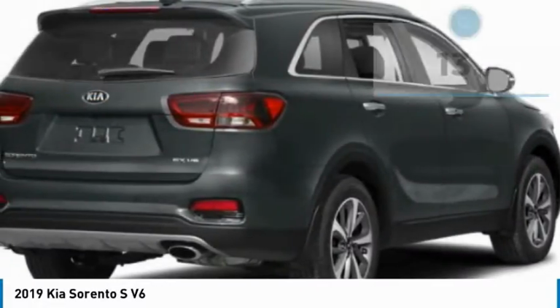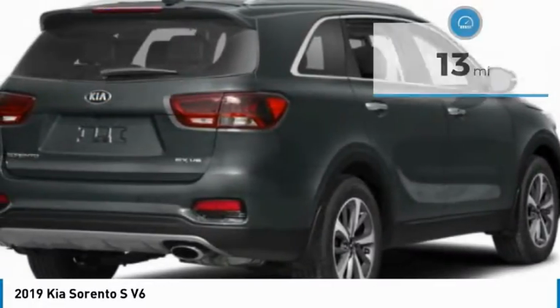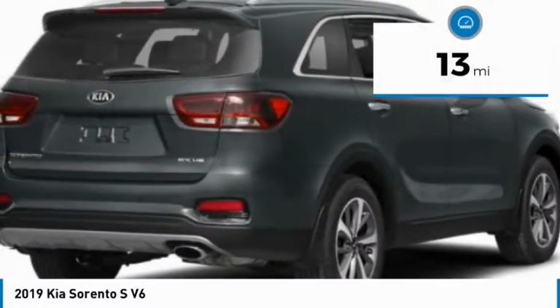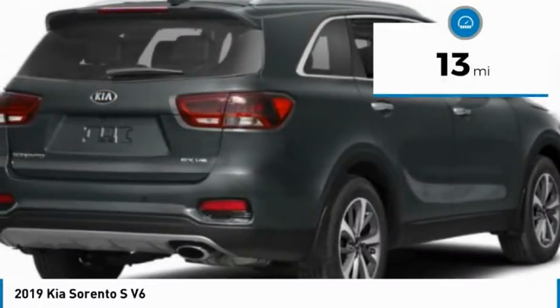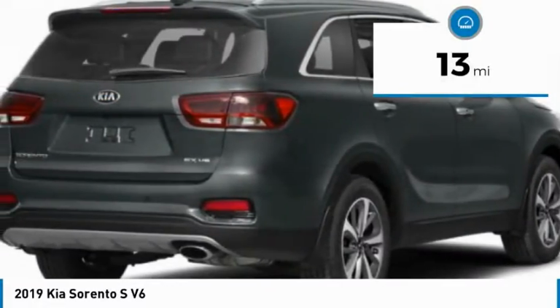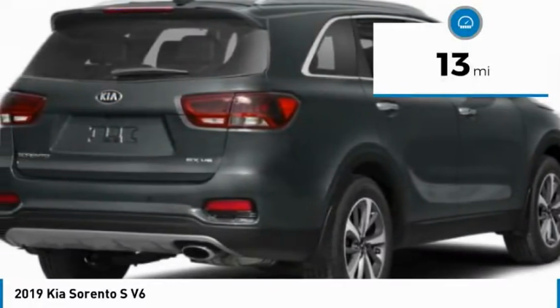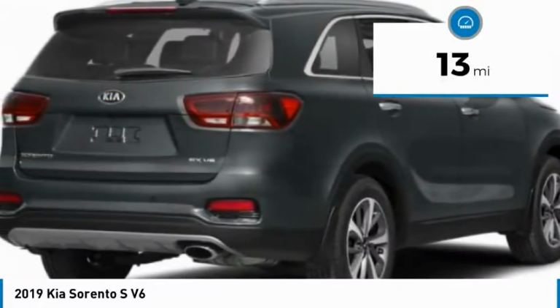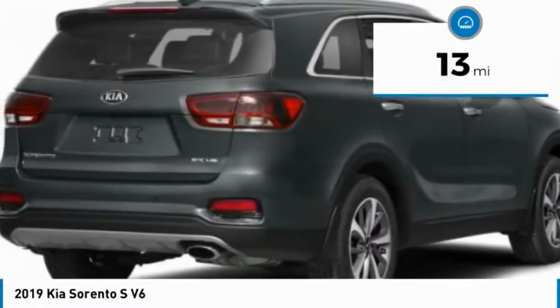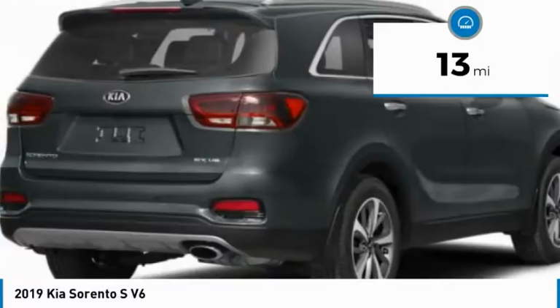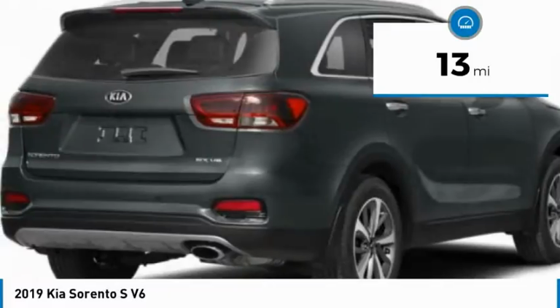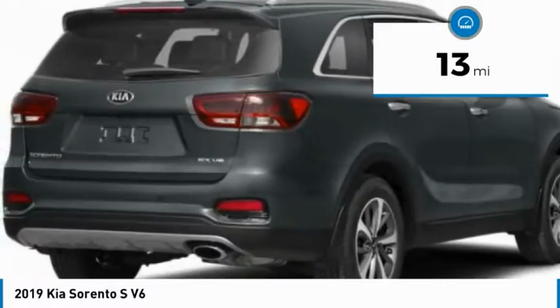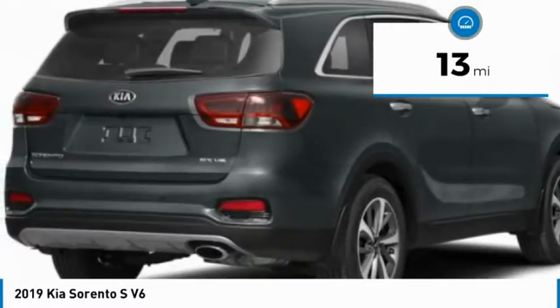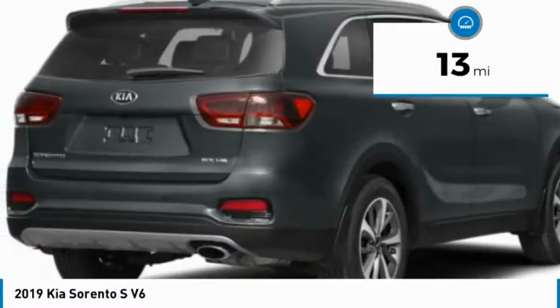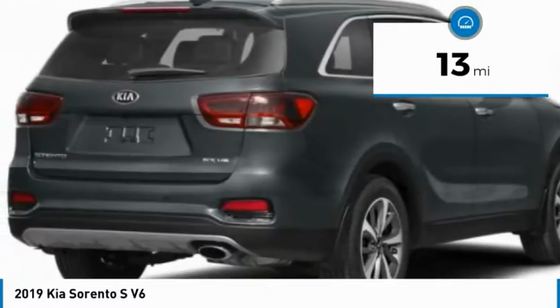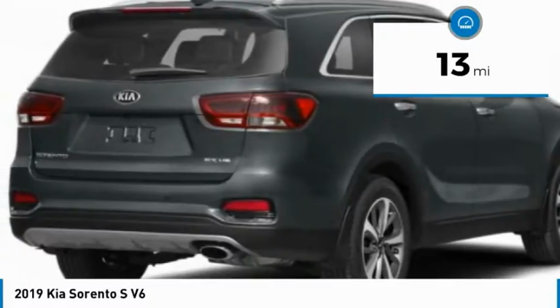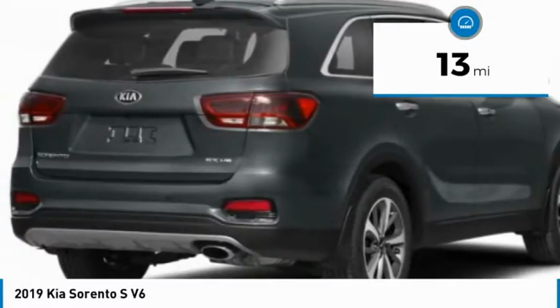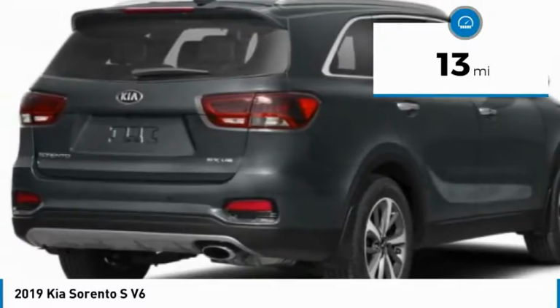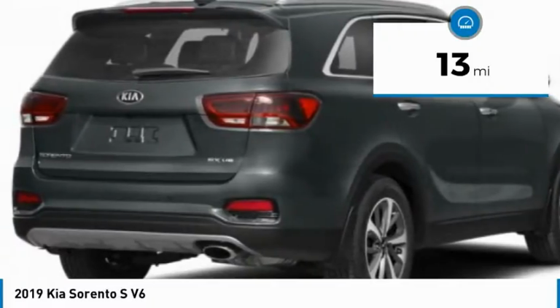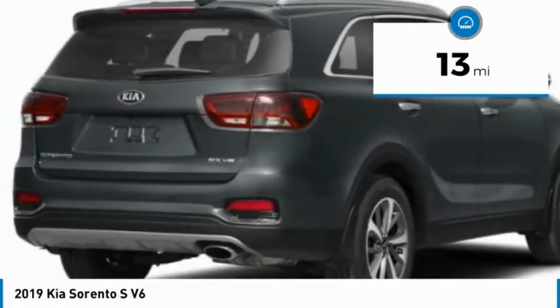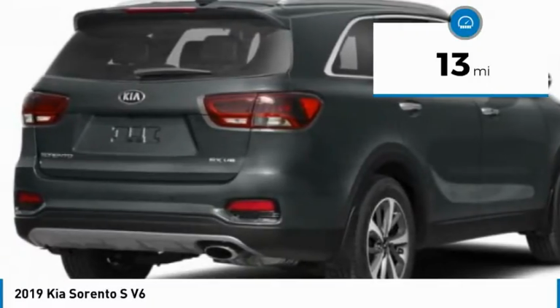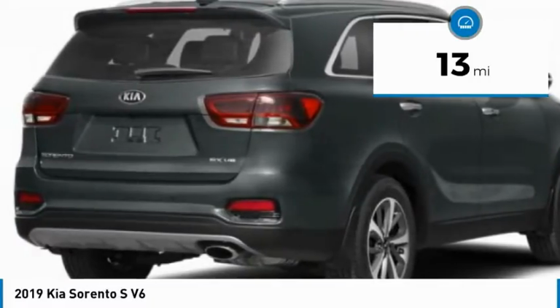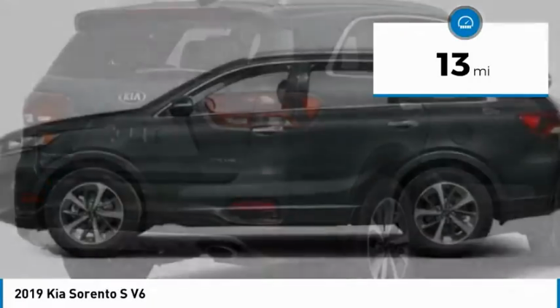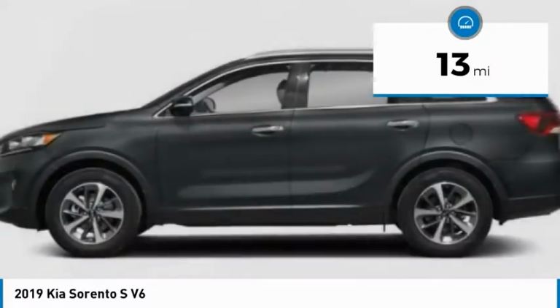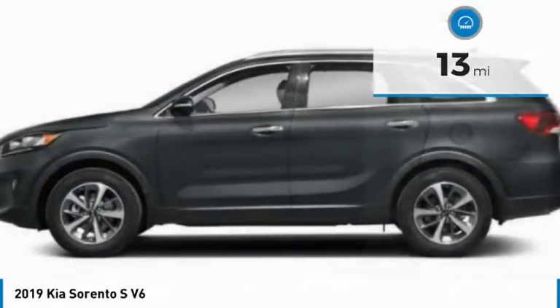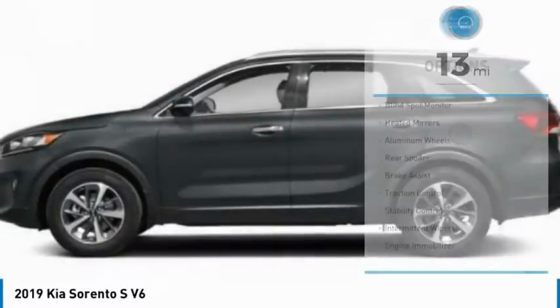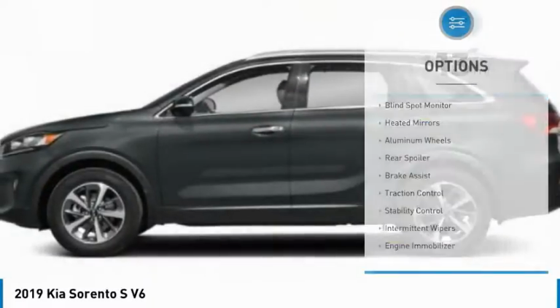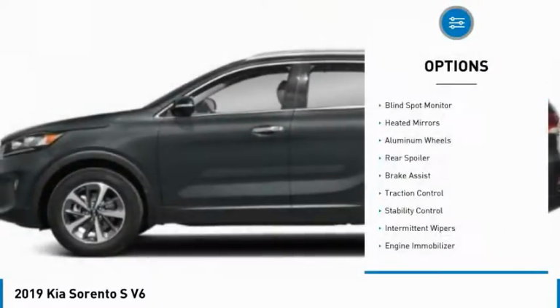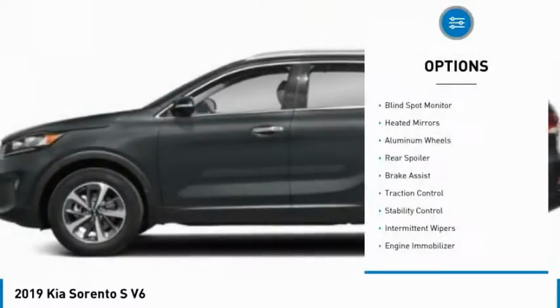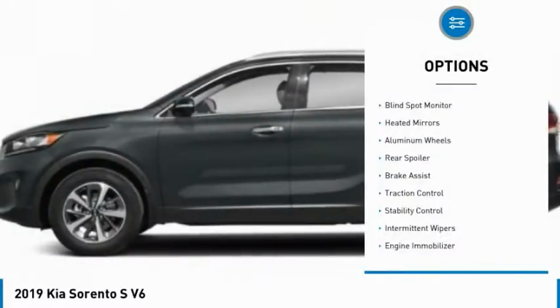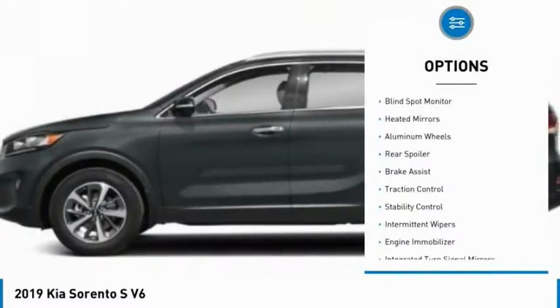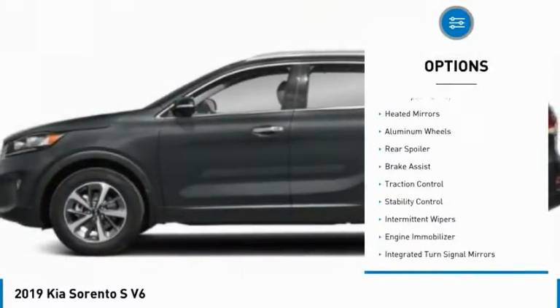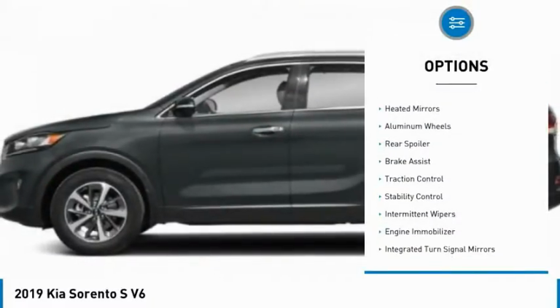This vehicle has less than 100 miles. Here are some of this vehicle's great options: blind spot monitor,